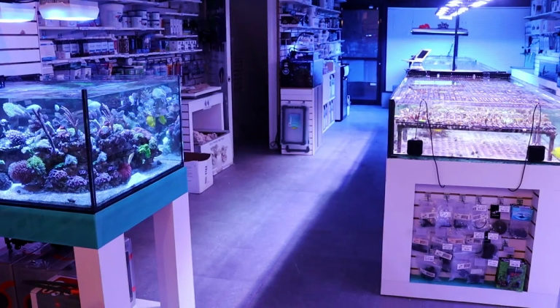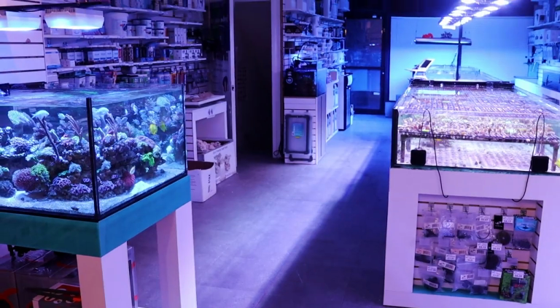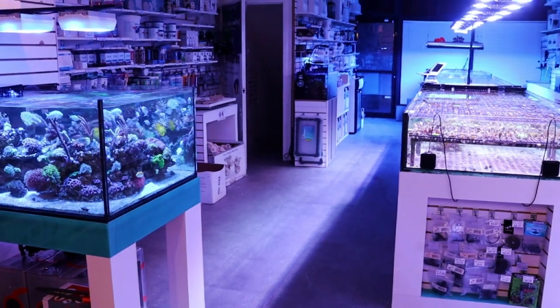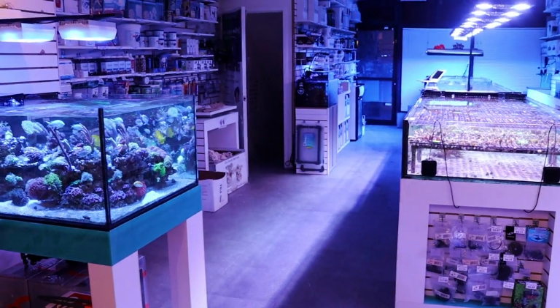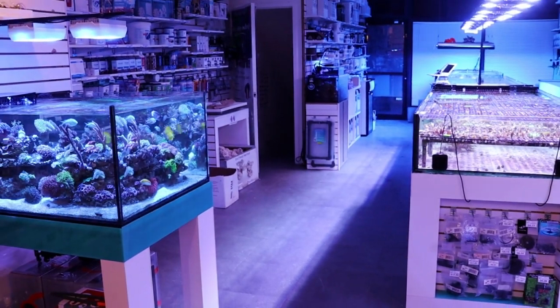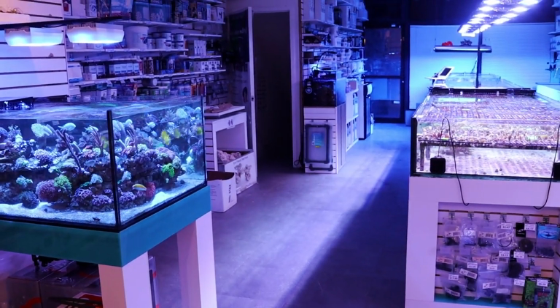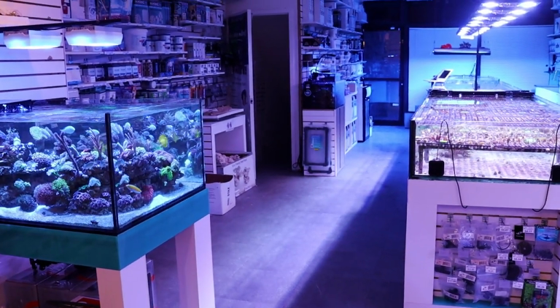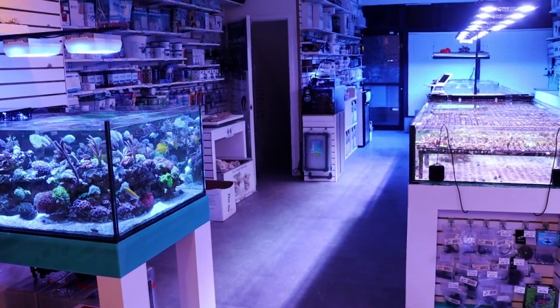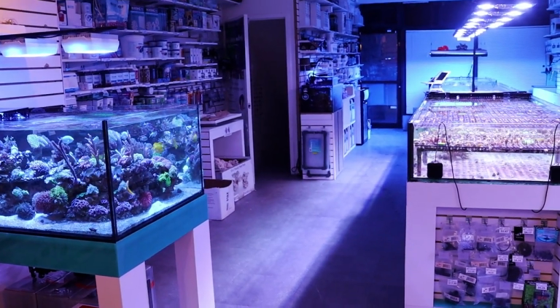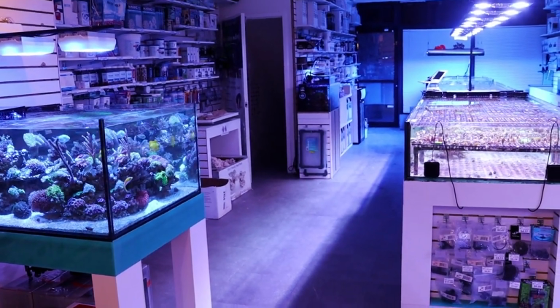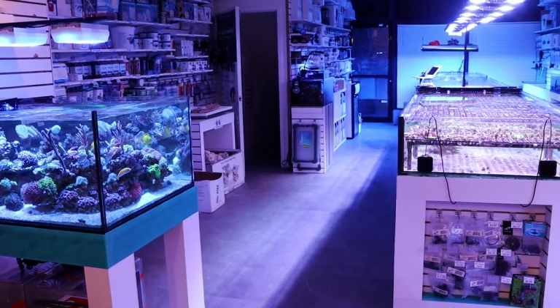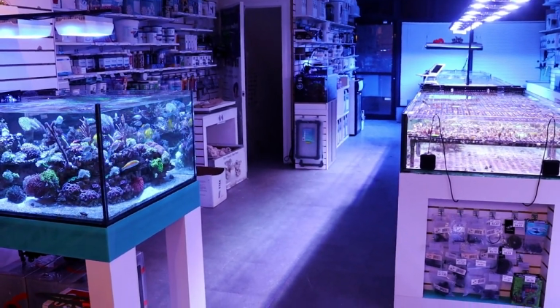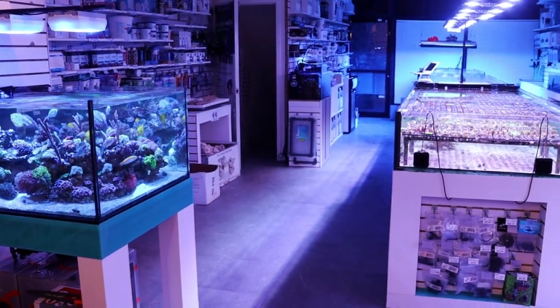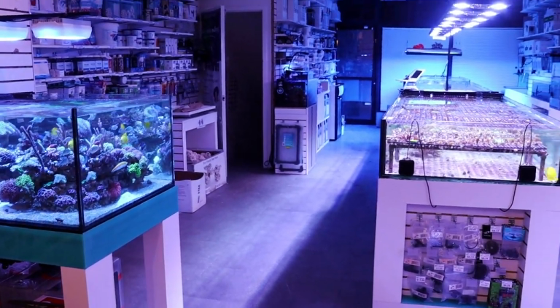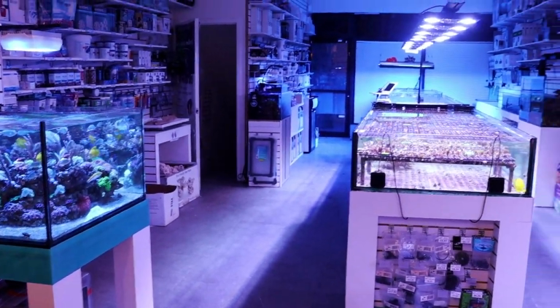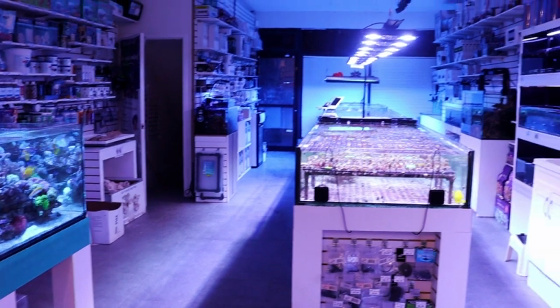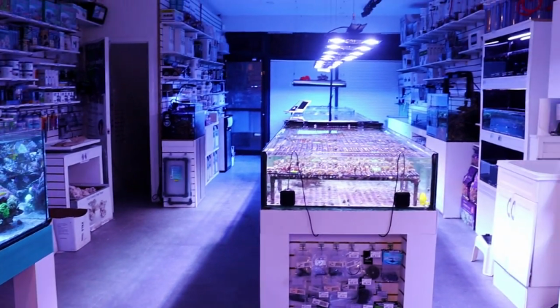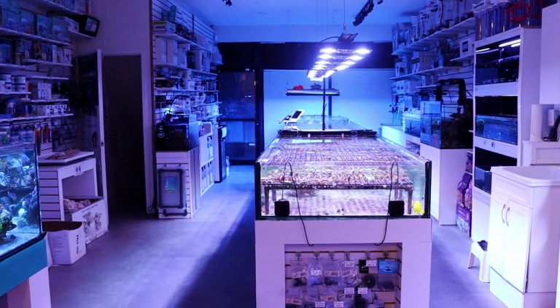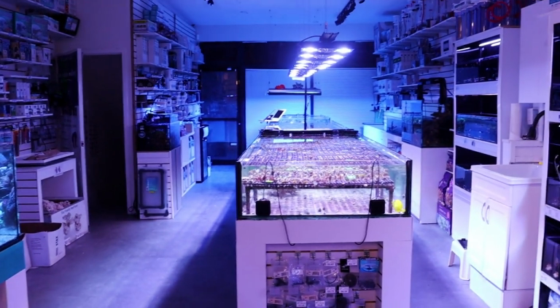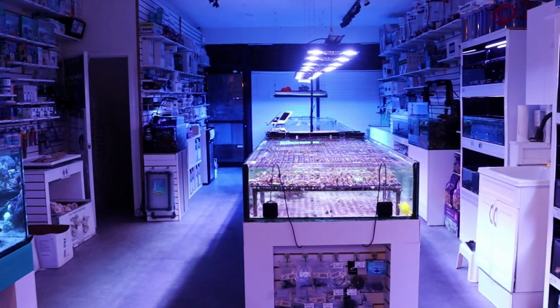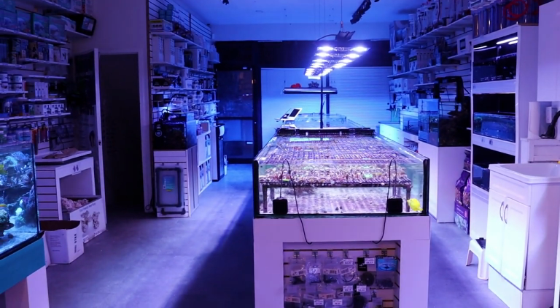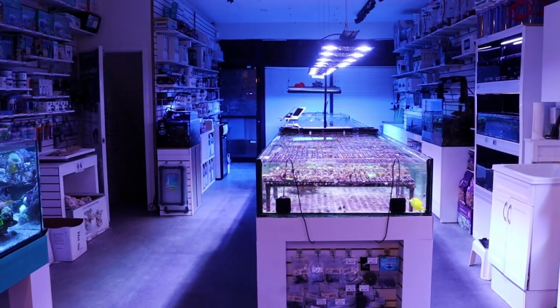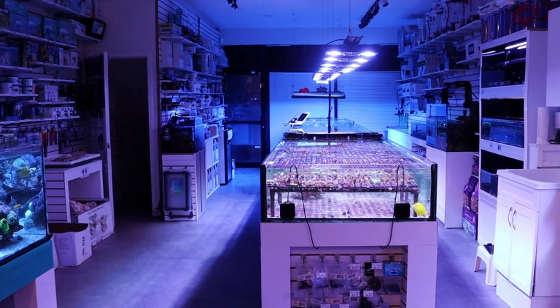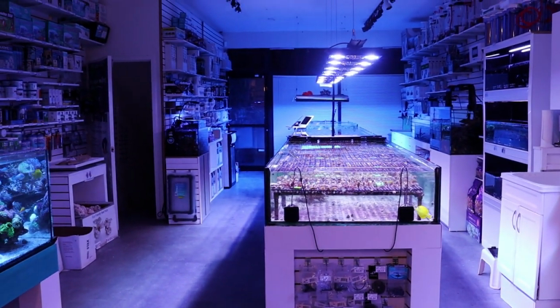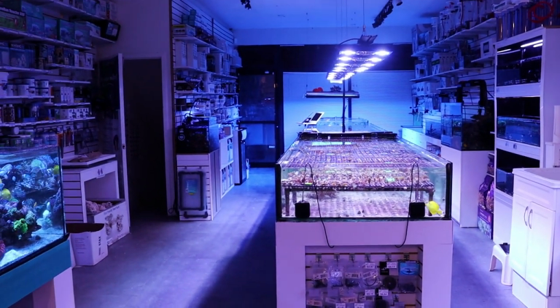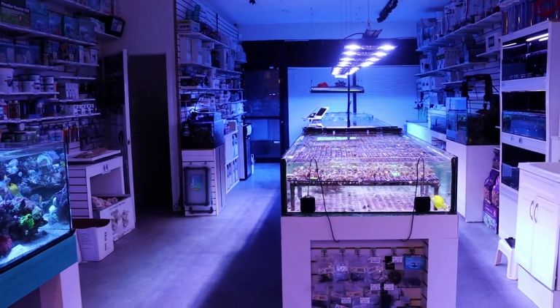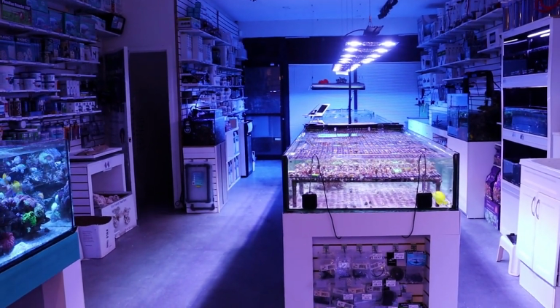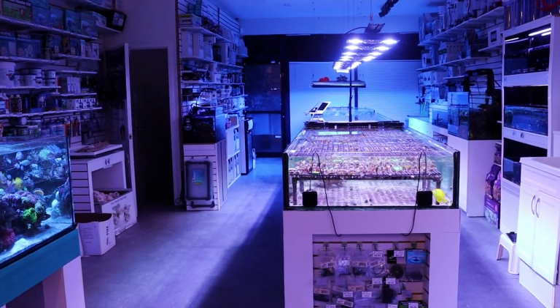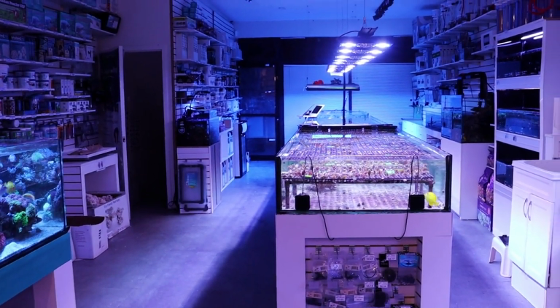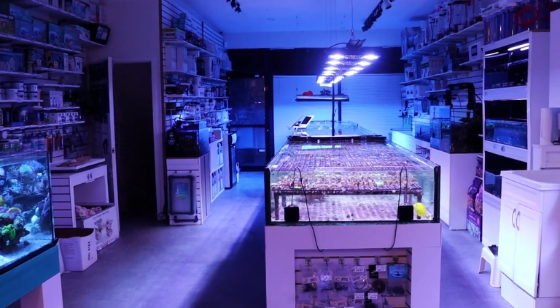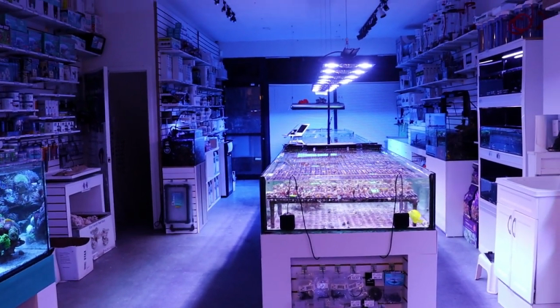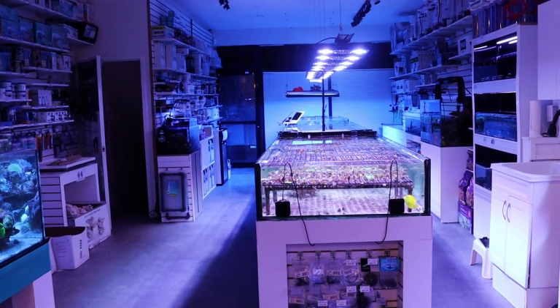What's going on, my Reefing fam? March here. Another episode of Fragbox TV. Nighttime — my favorite time here in the store to shoot.